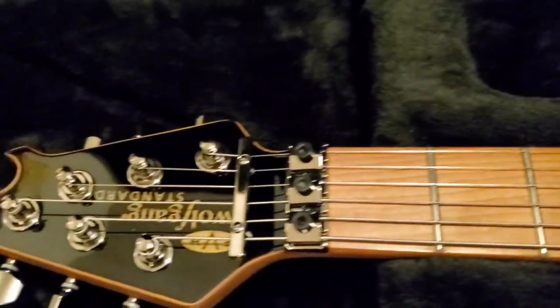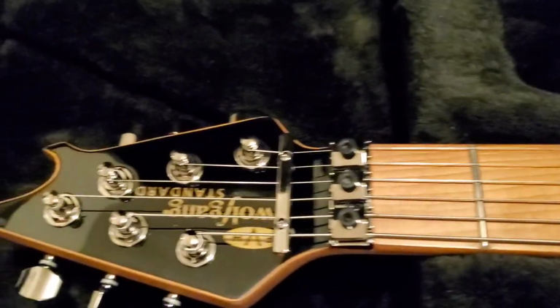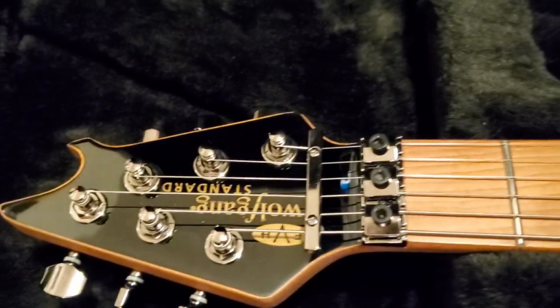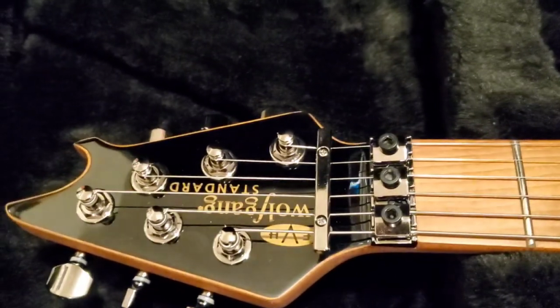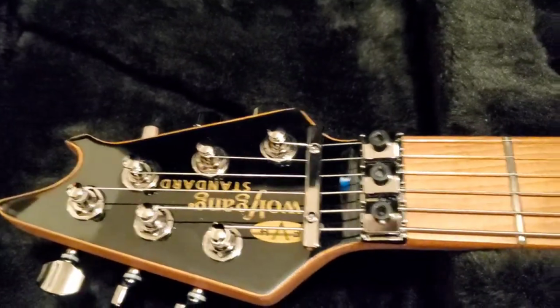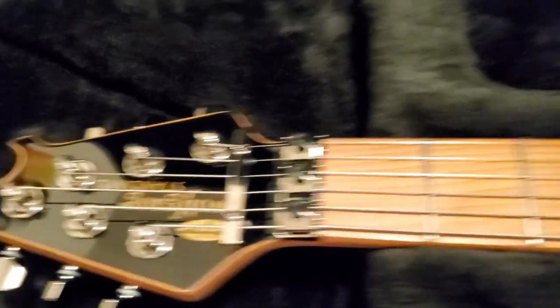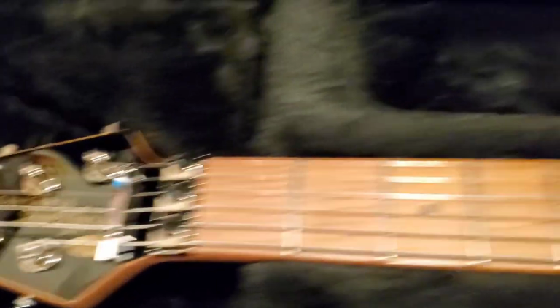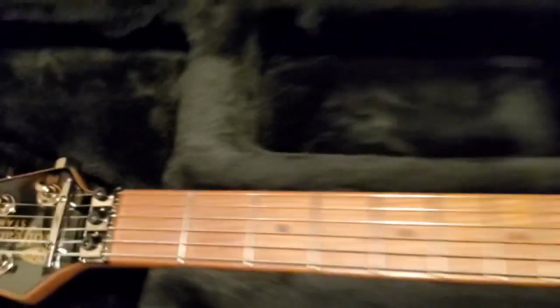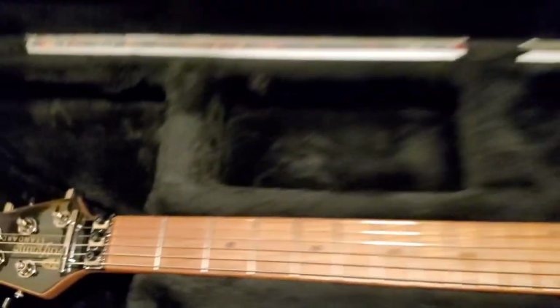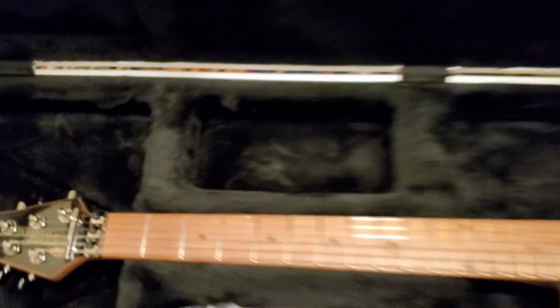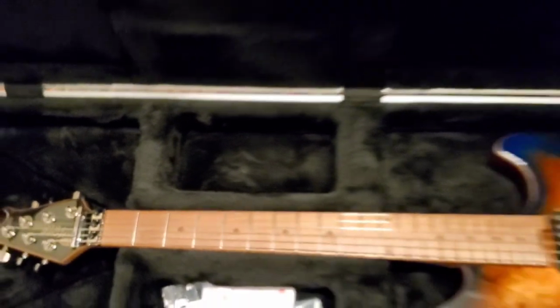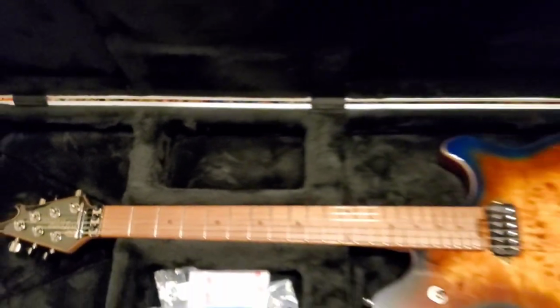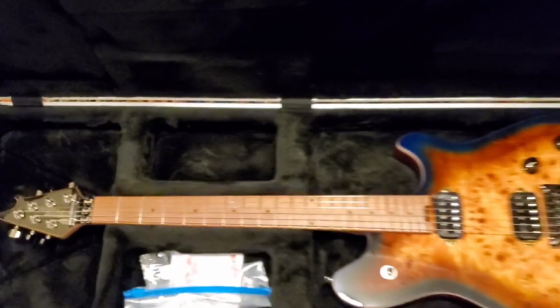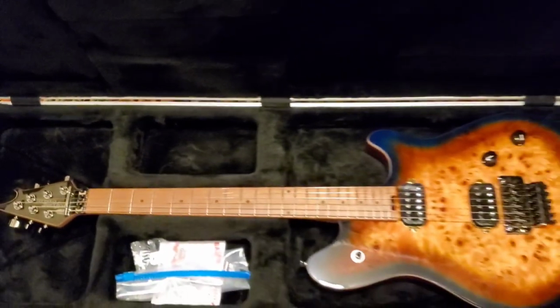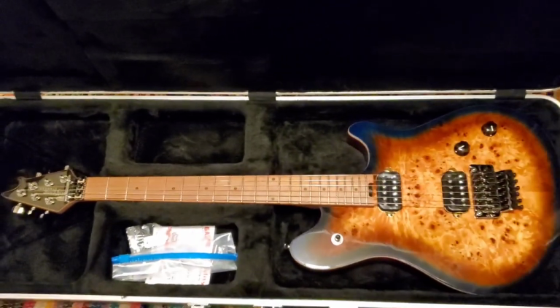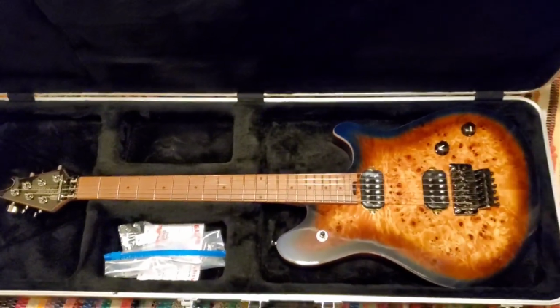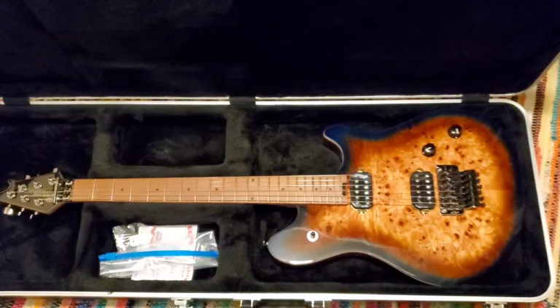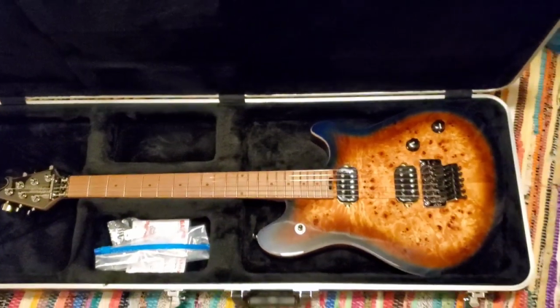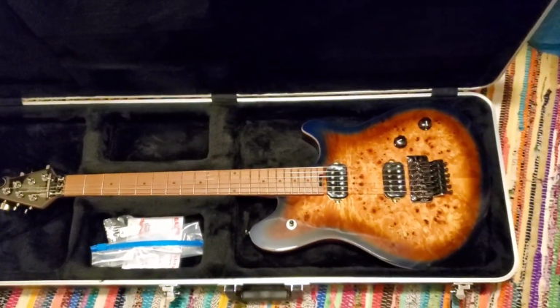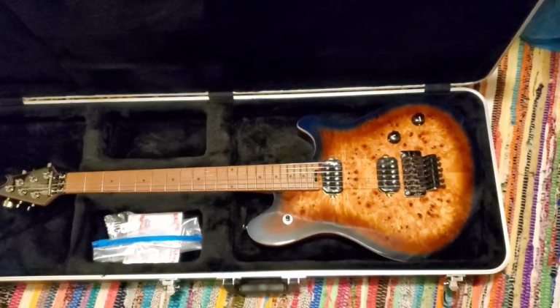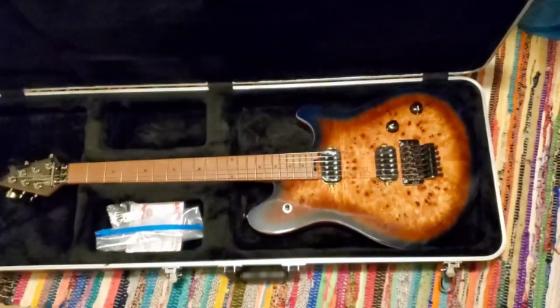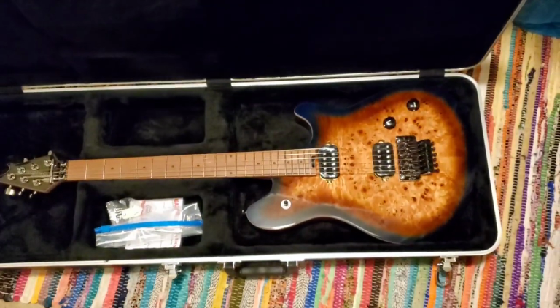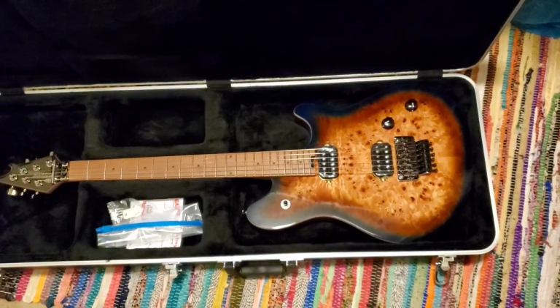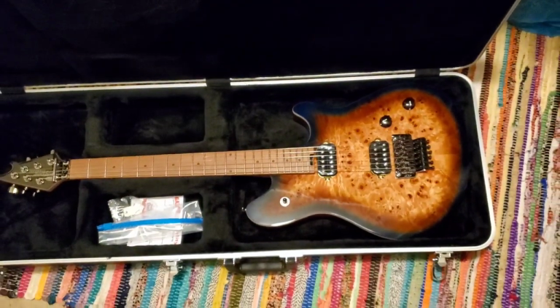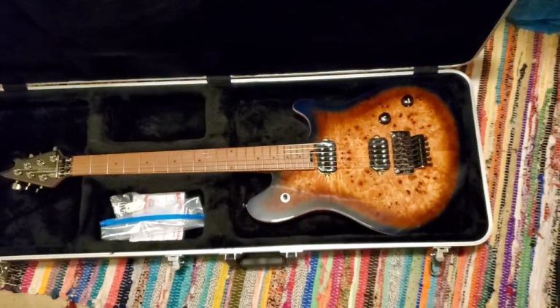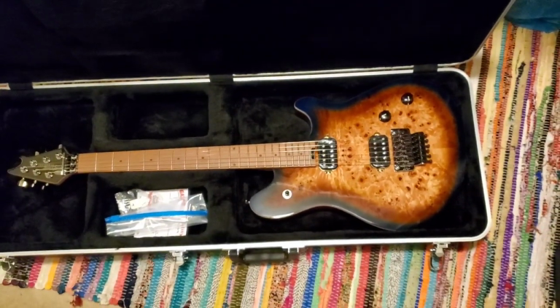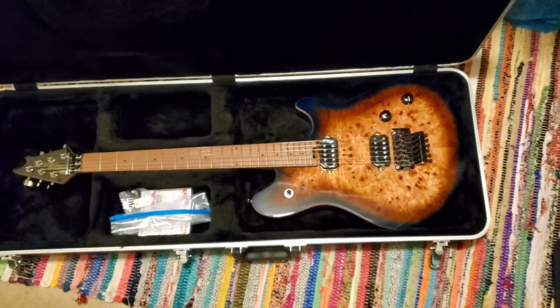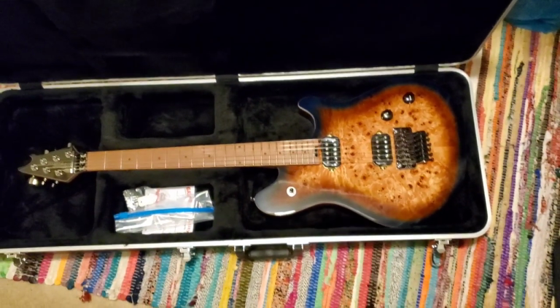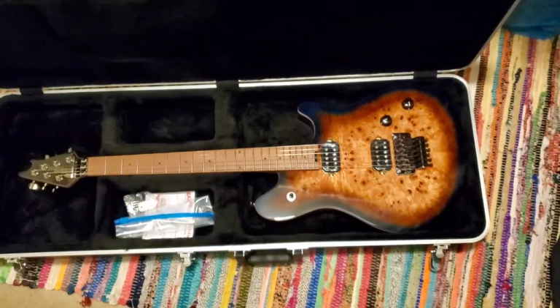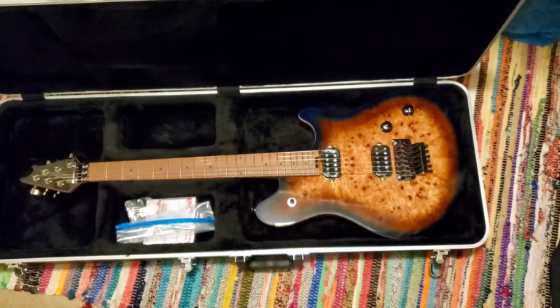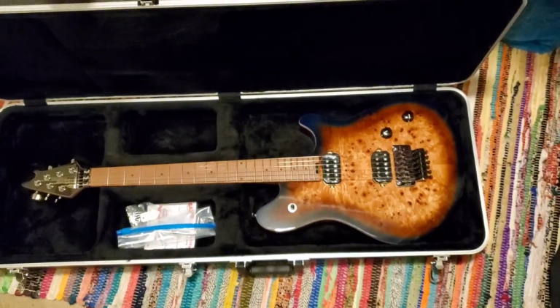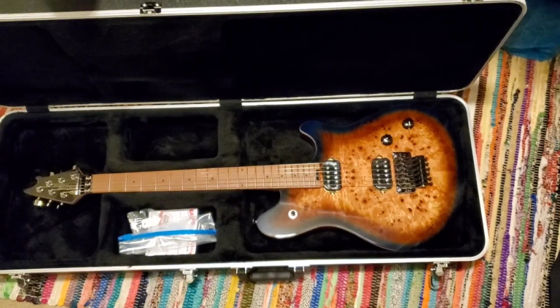Roasted maple neck. Get out of here, man. What are you talking about? Why?